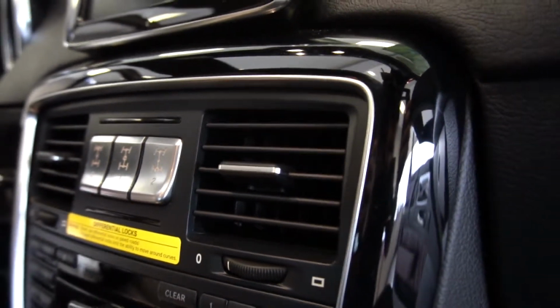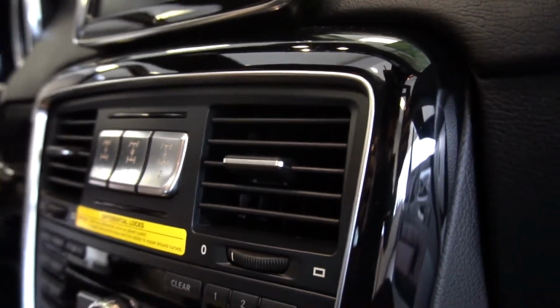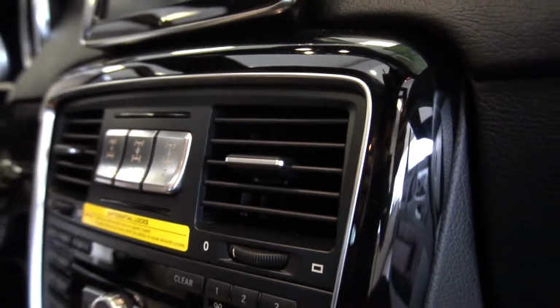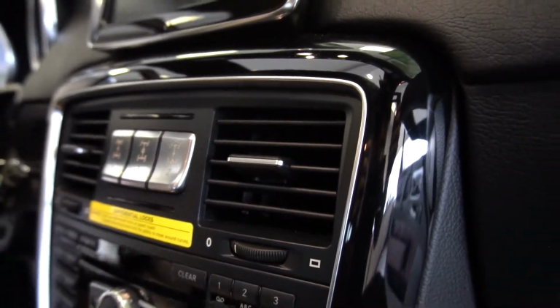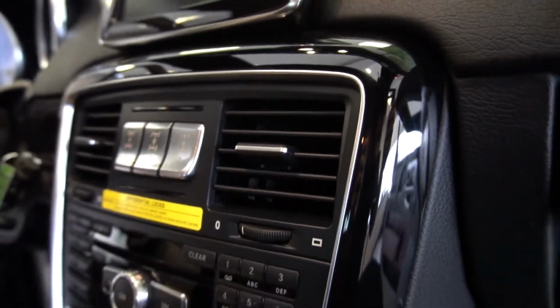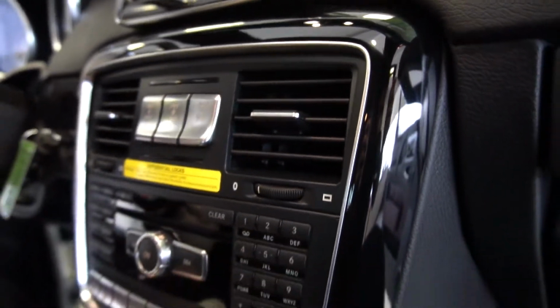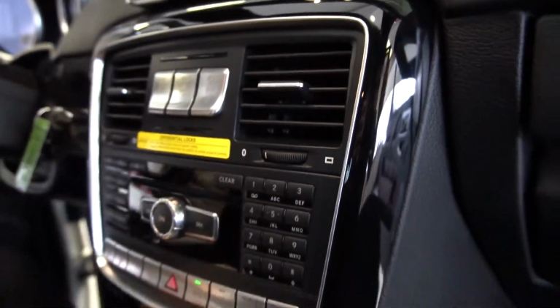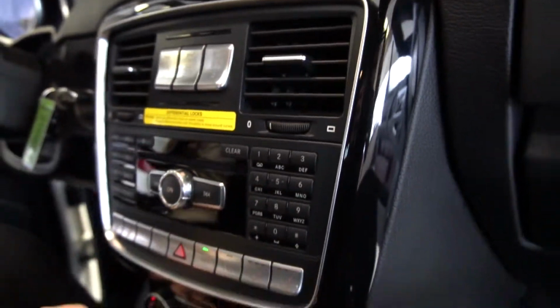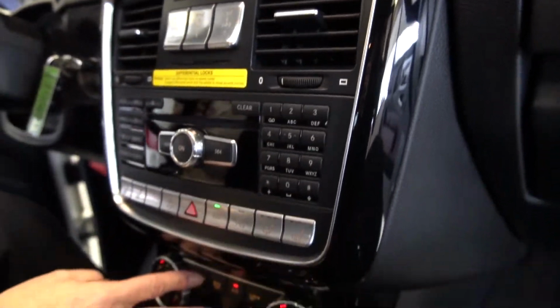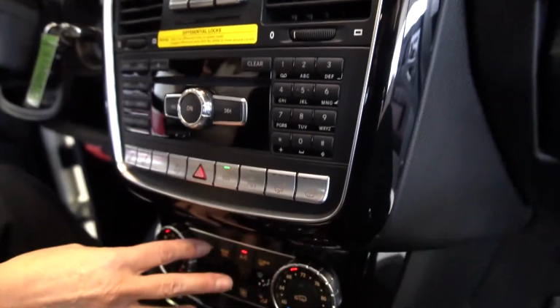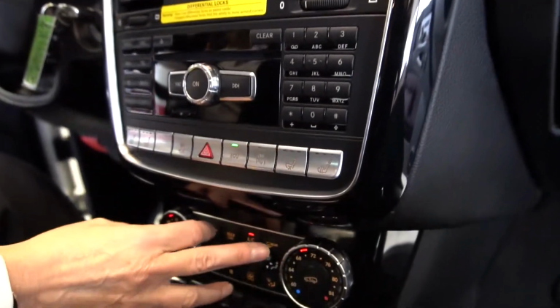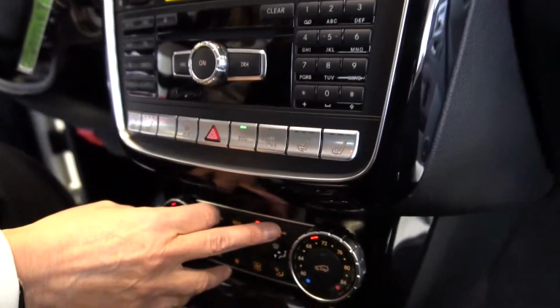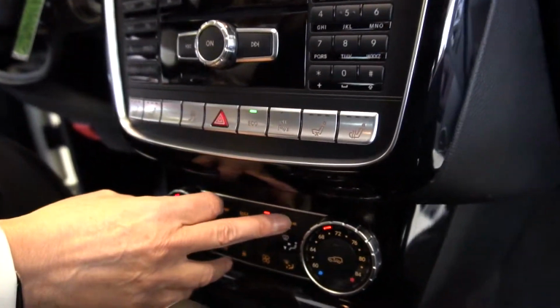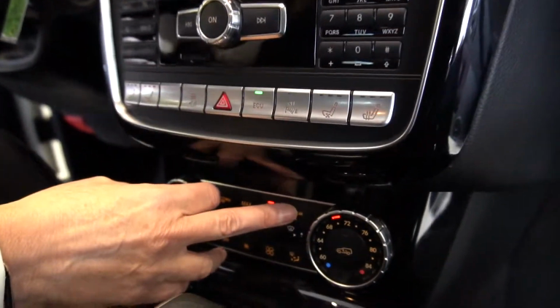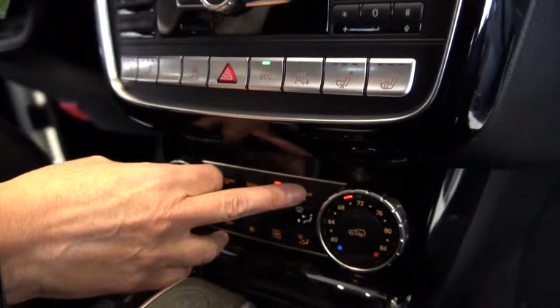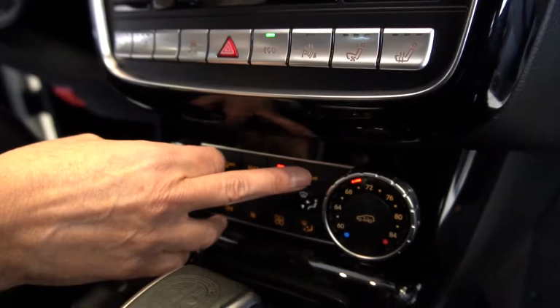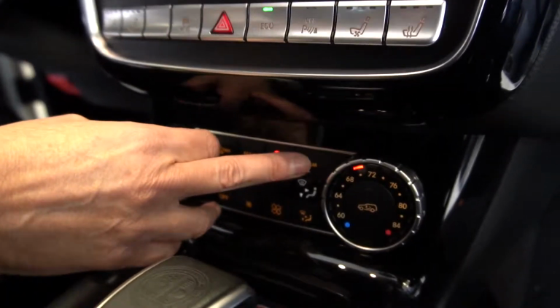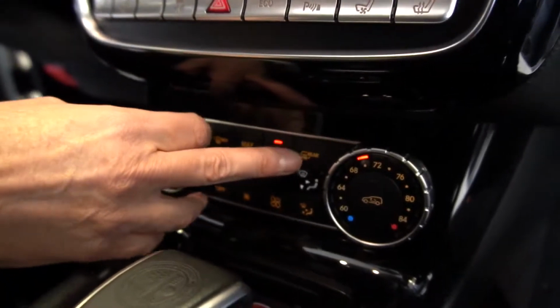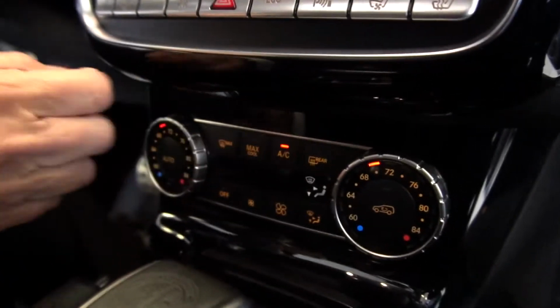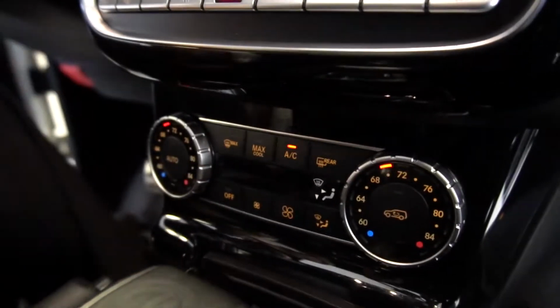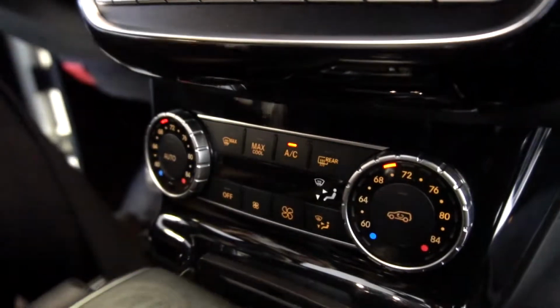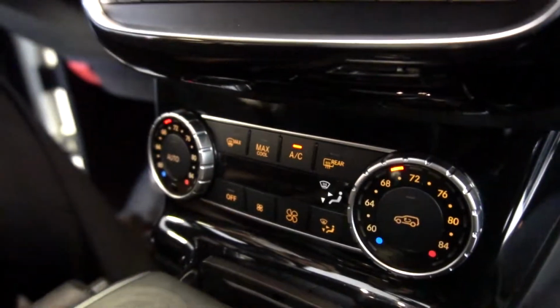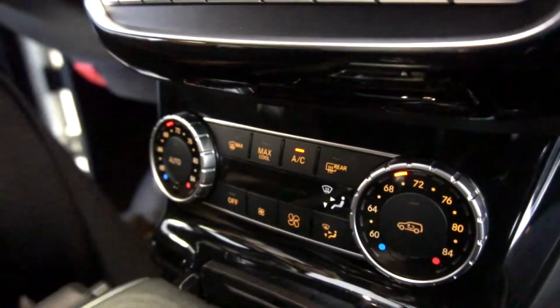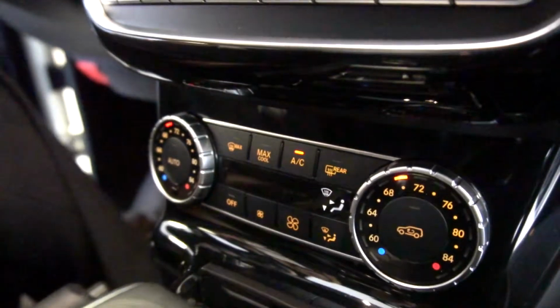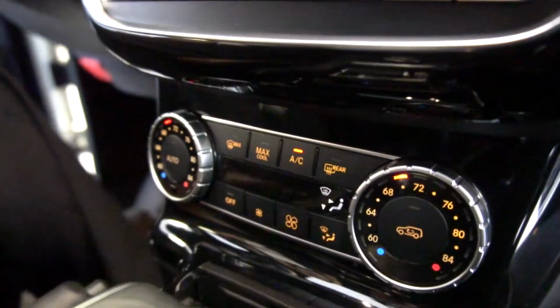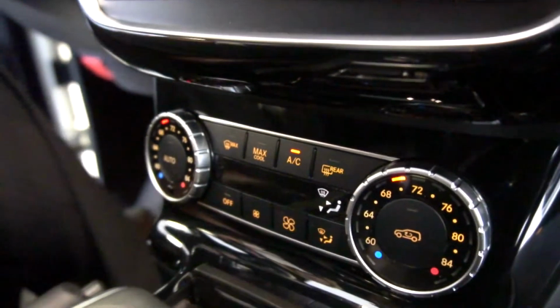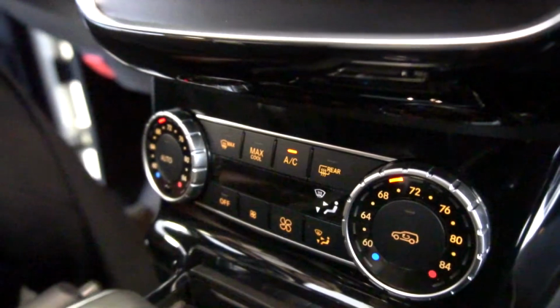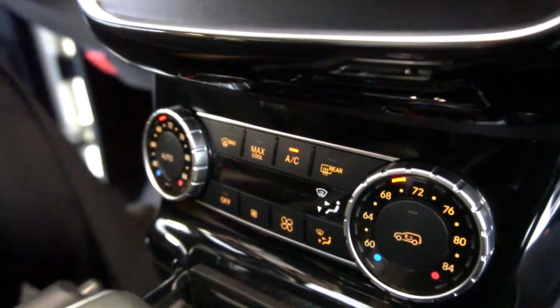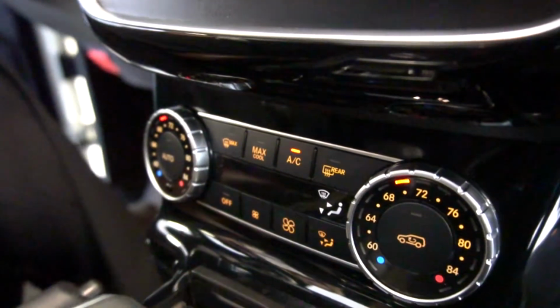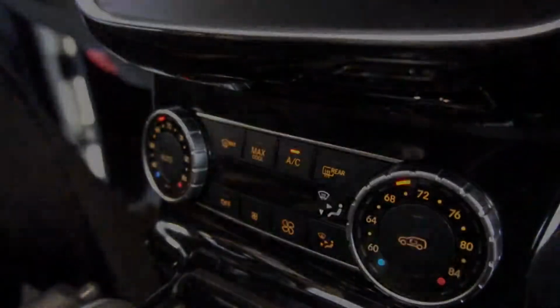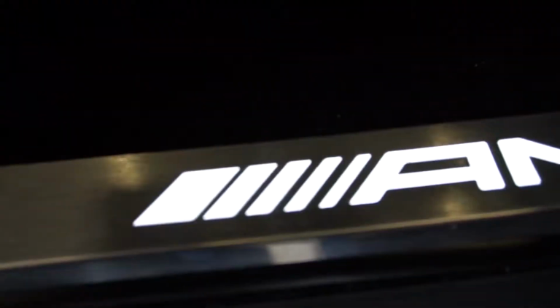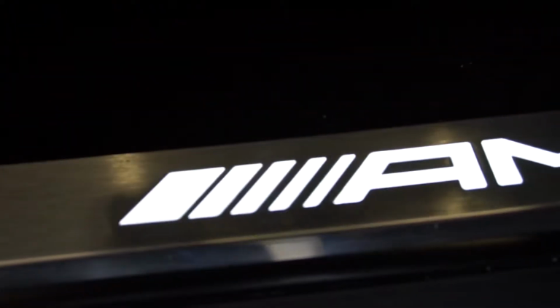Your other option is to have it circulate through the specific vents that you have specified. Set the temperature and then set your fan speed. Your front and rear defrosters will clear your windshield at maximum speed.